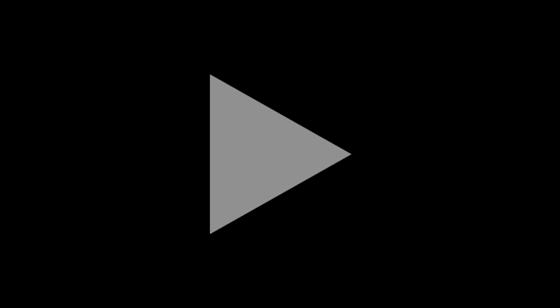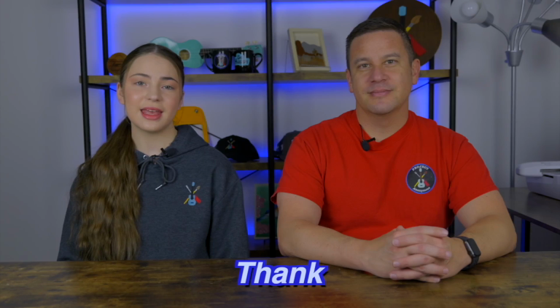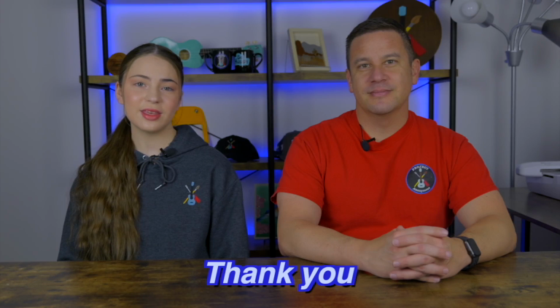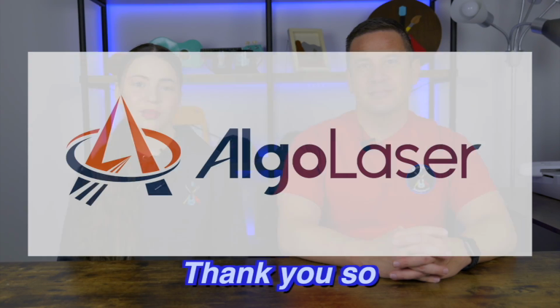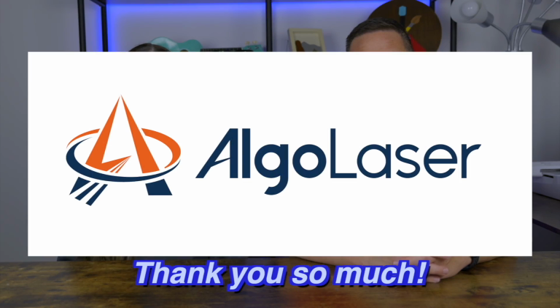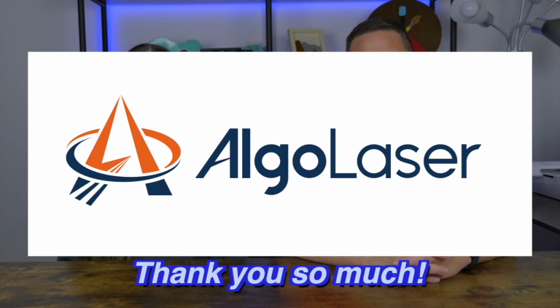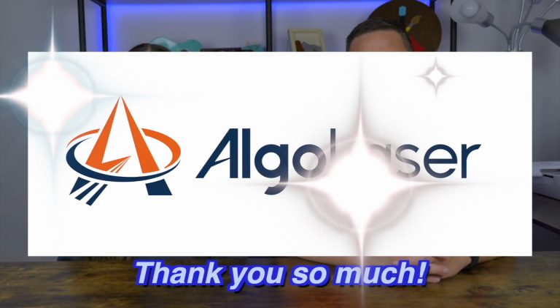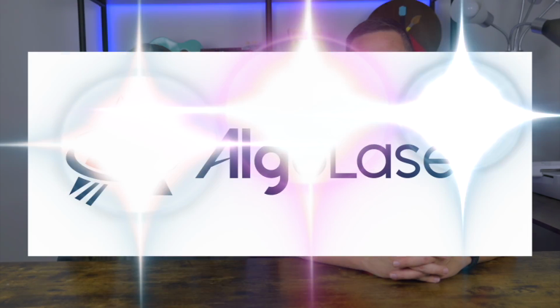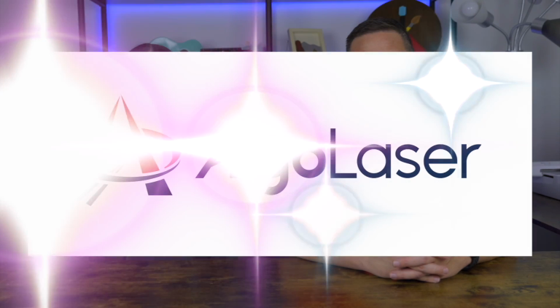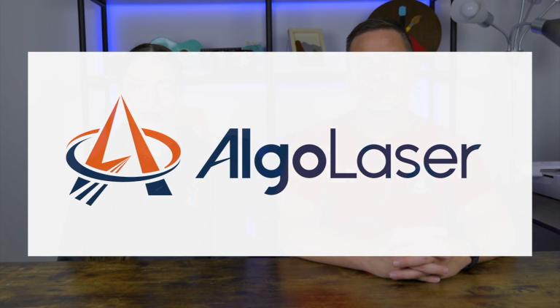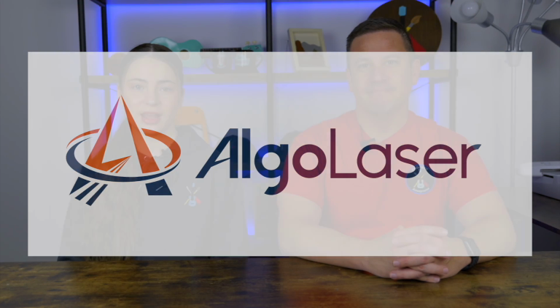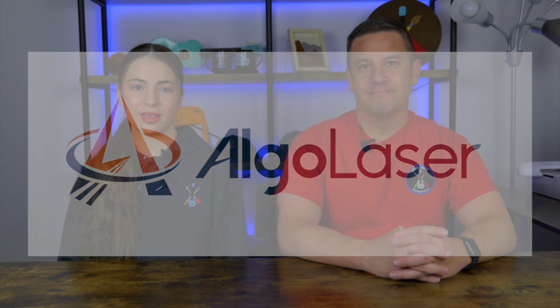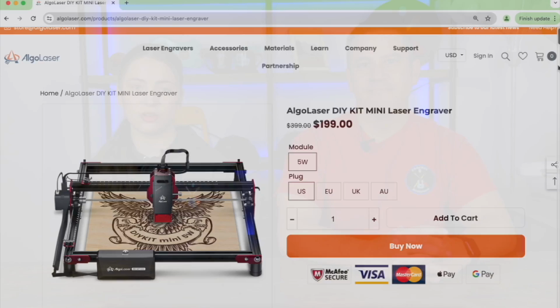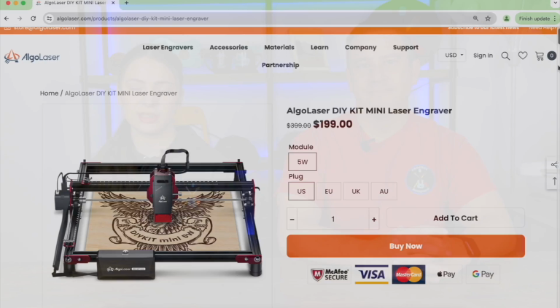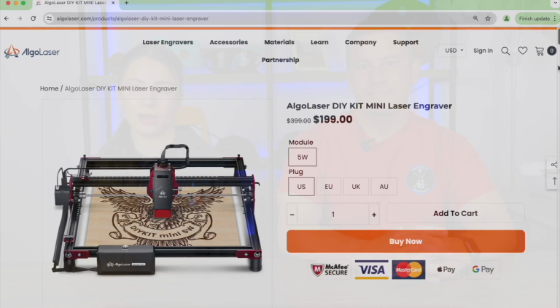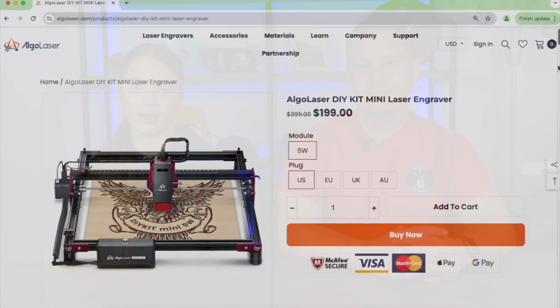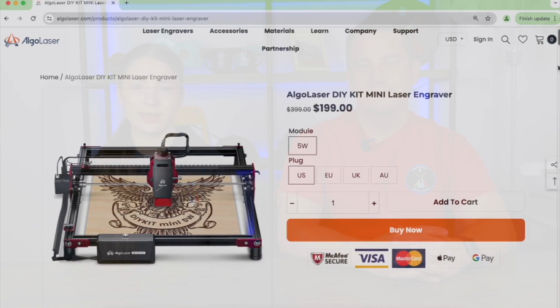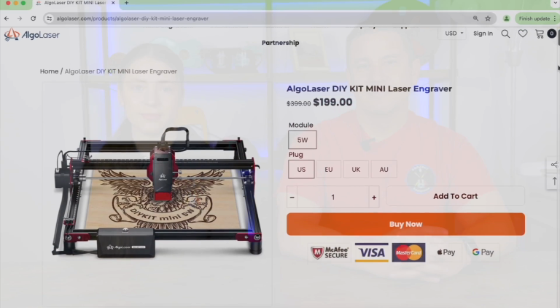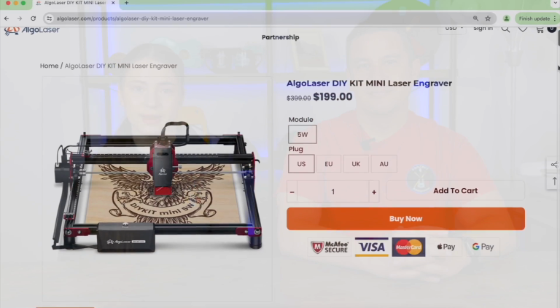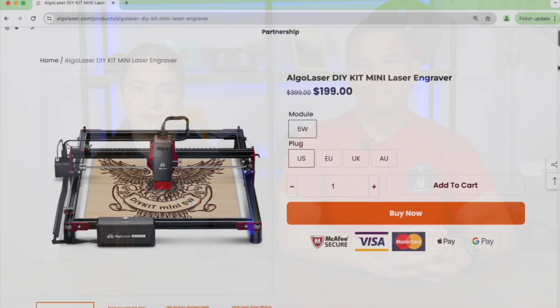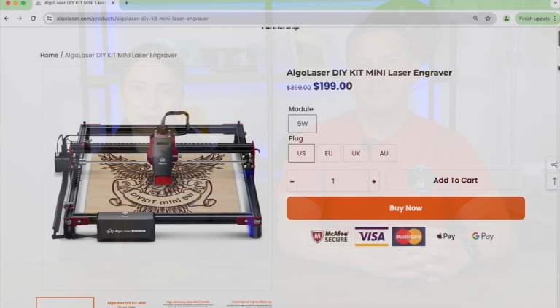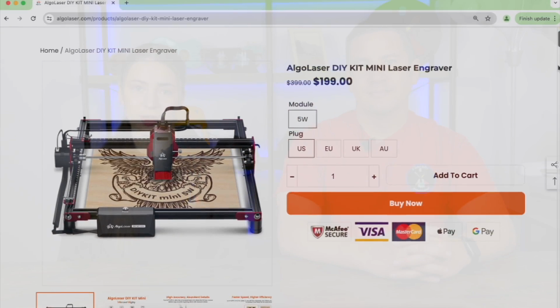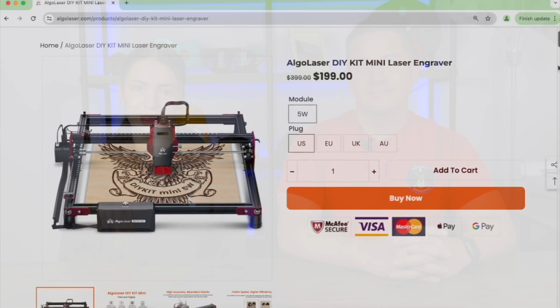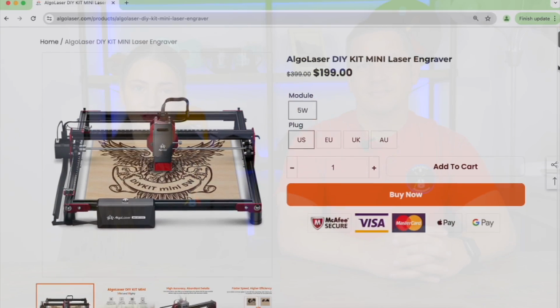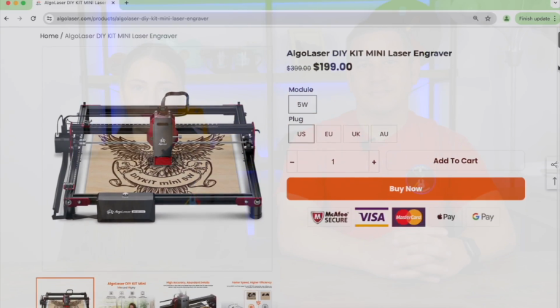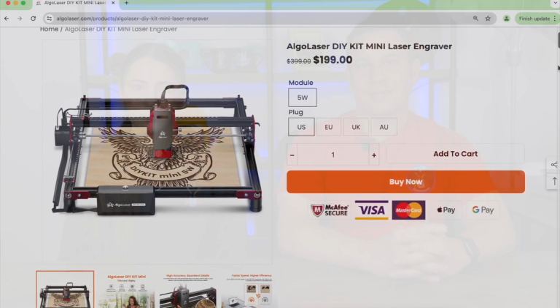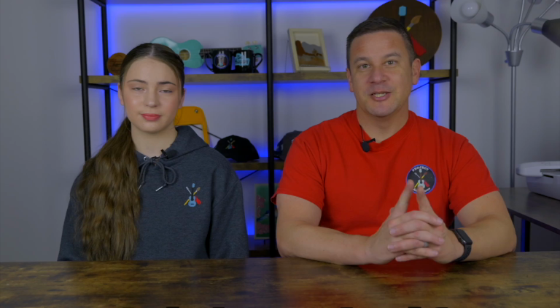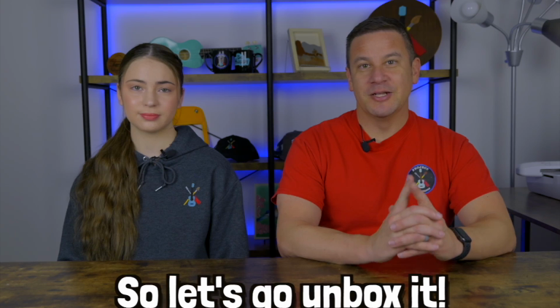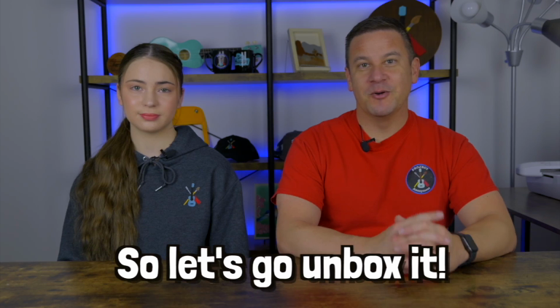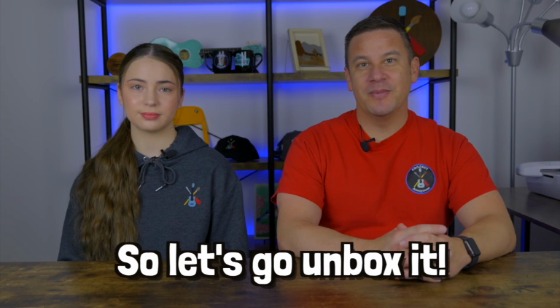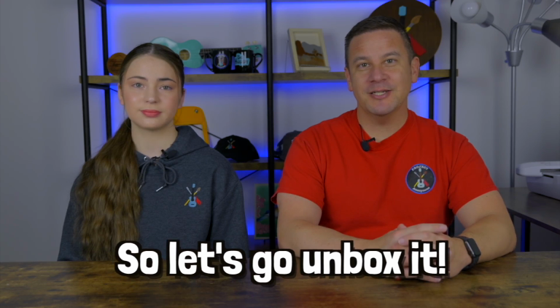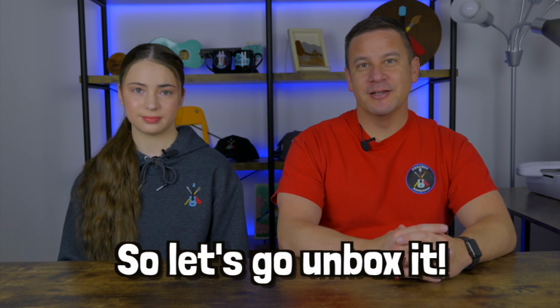Thank you so much, AlgoLaser, for sending us their DIY kit mini 5-watt laser. So let's go unbox it.